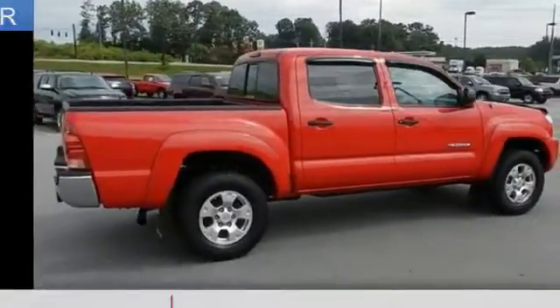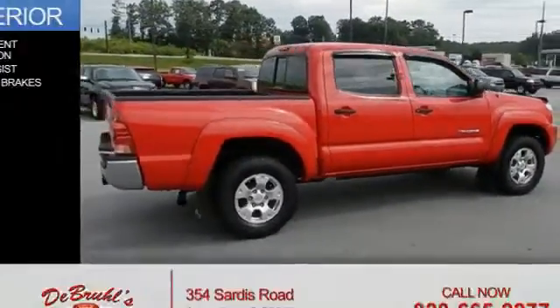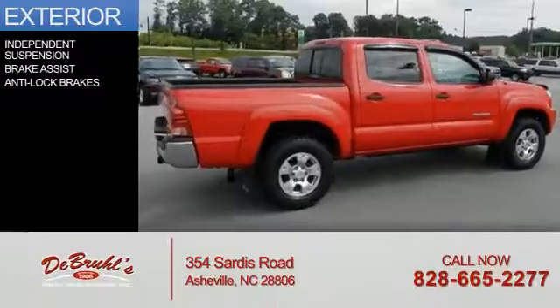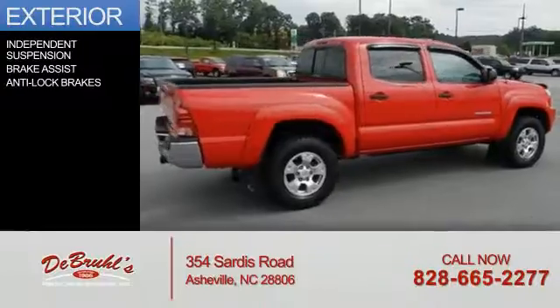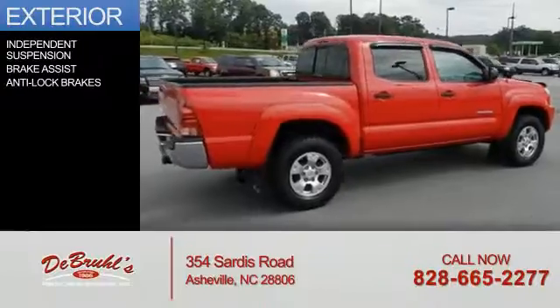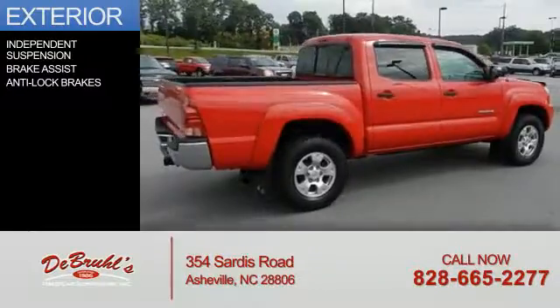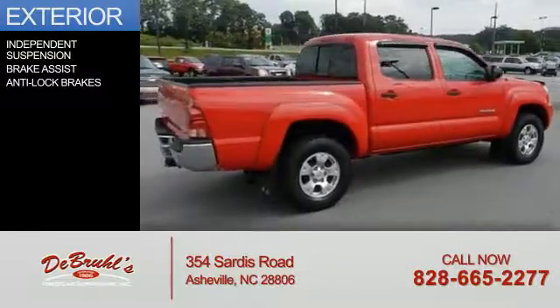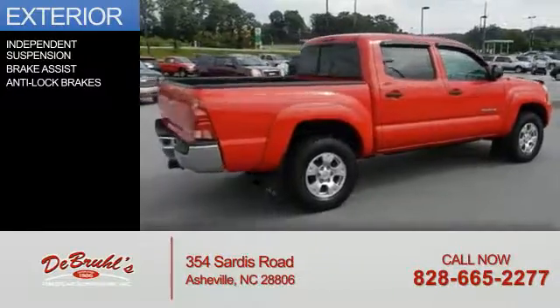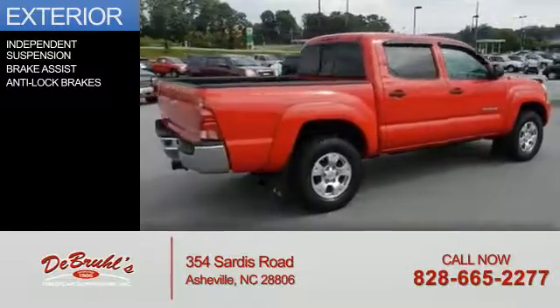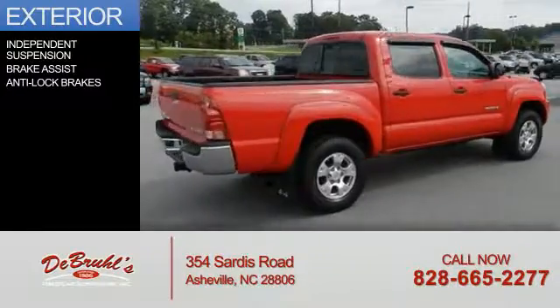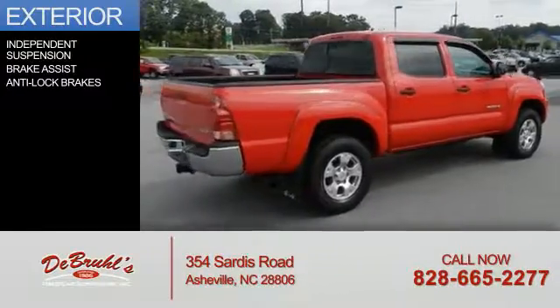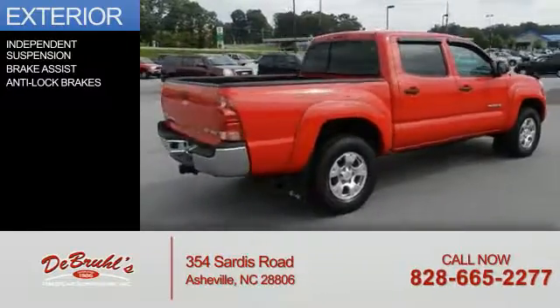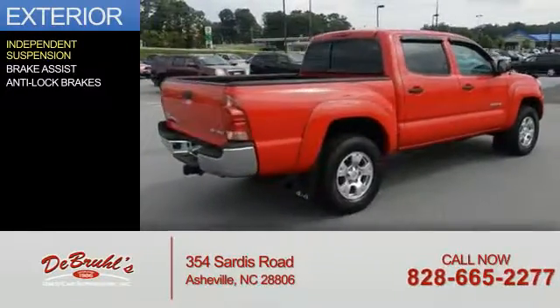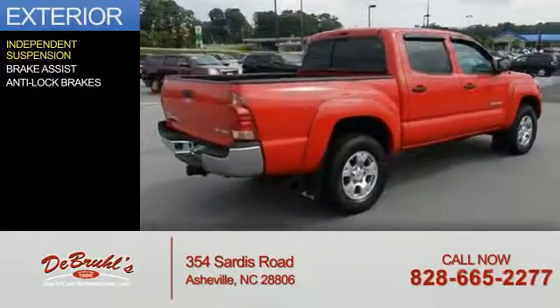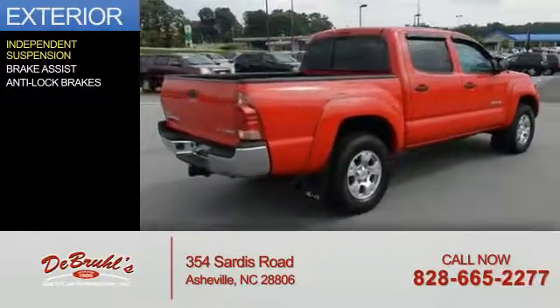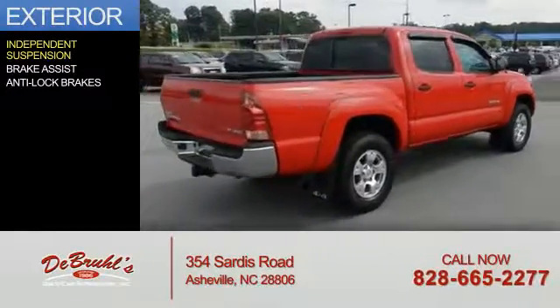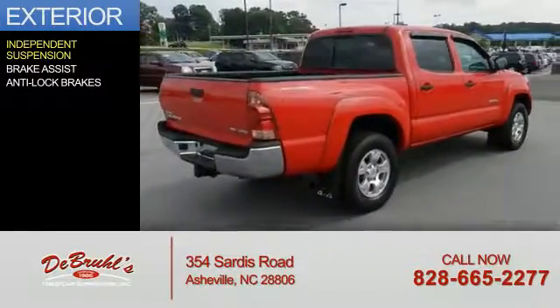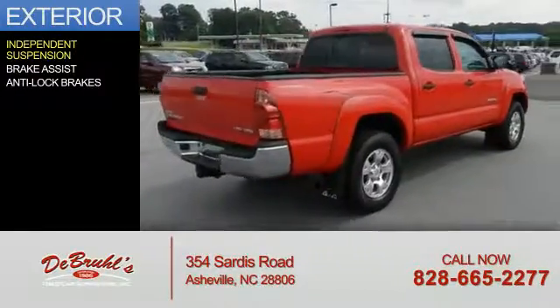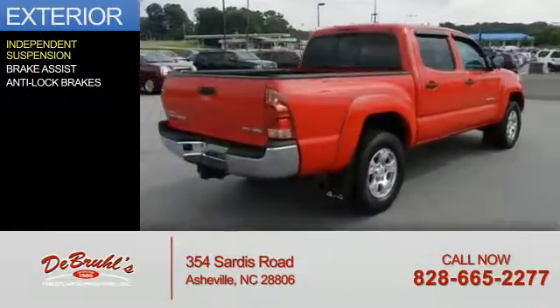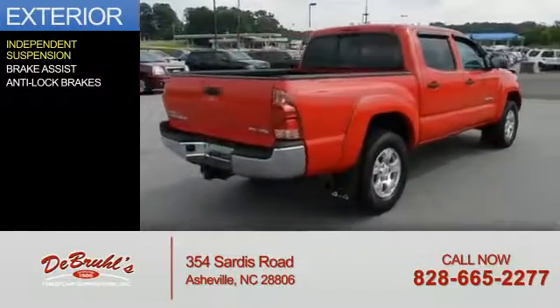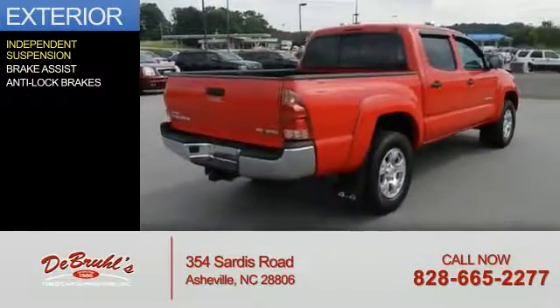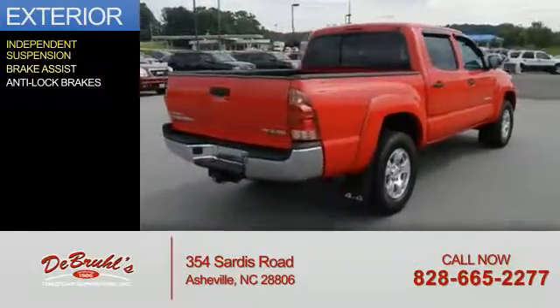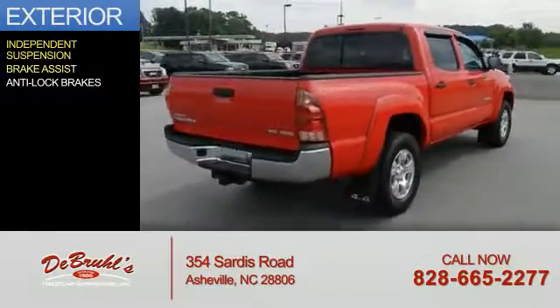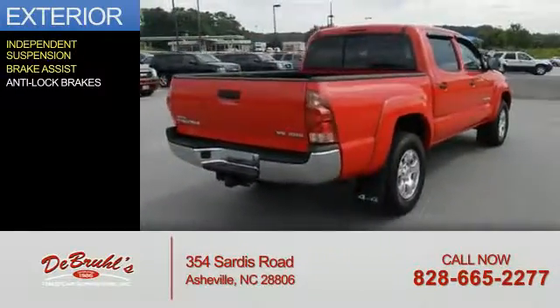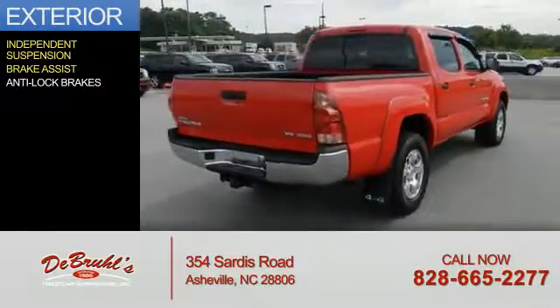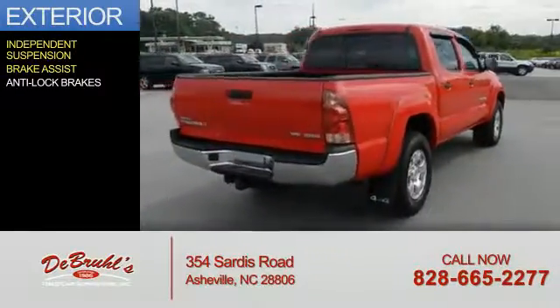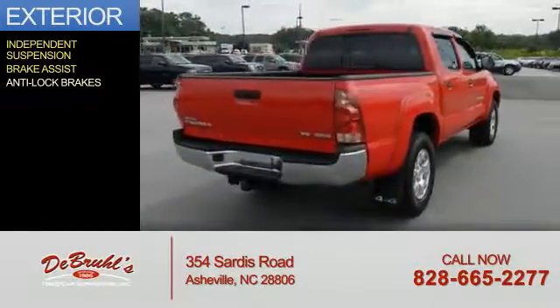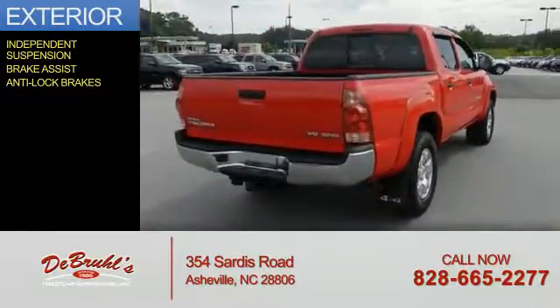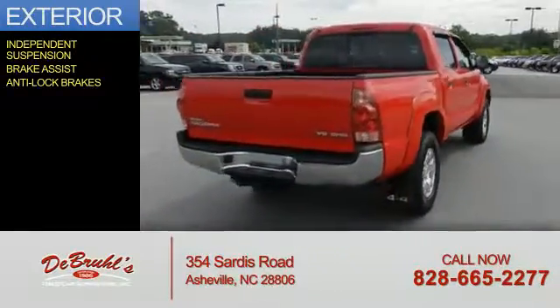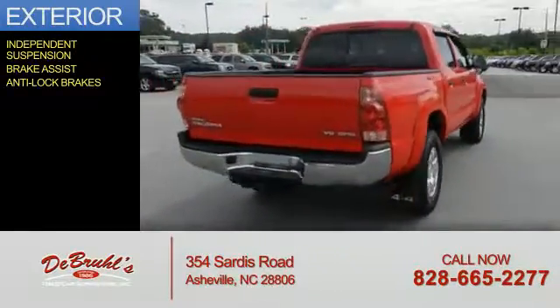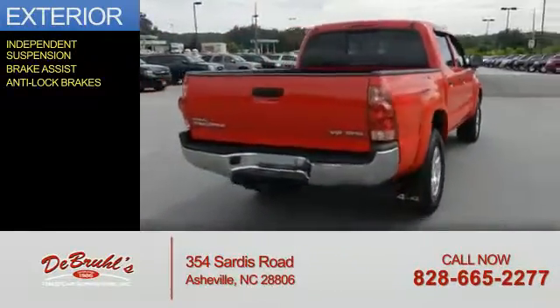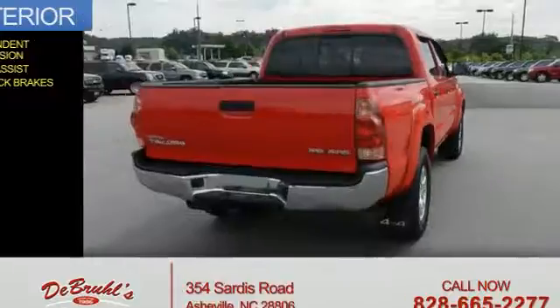The features include independent suspension, brake assist, and anti-lock brakes.